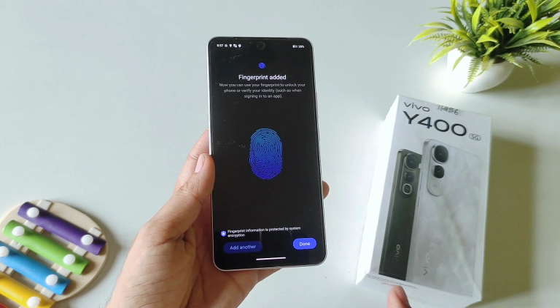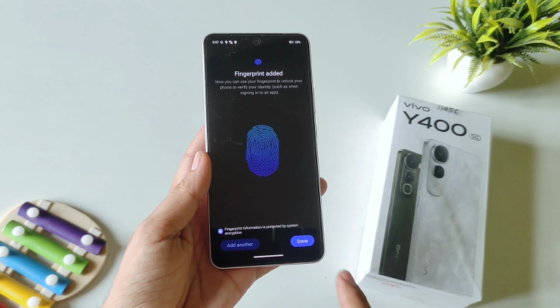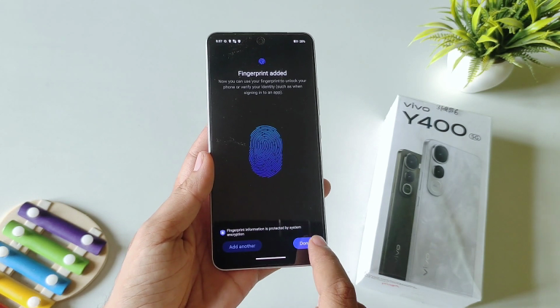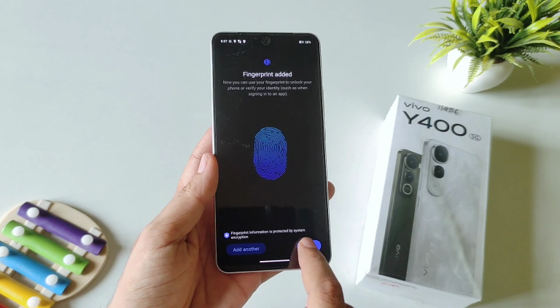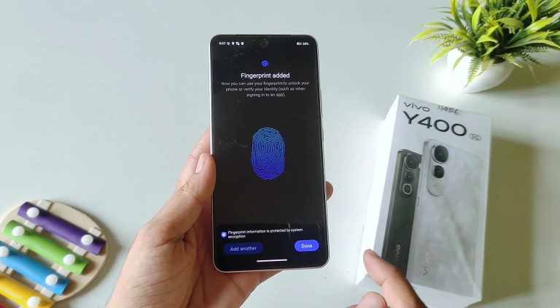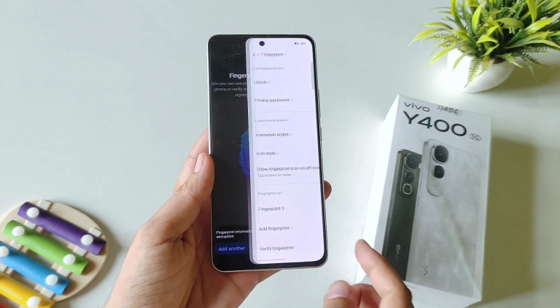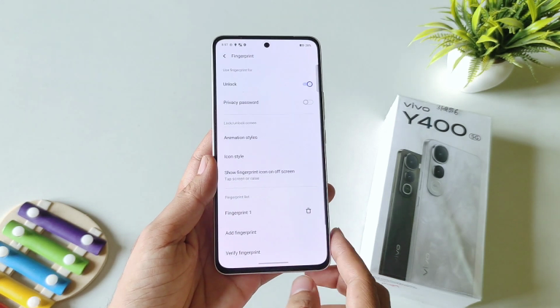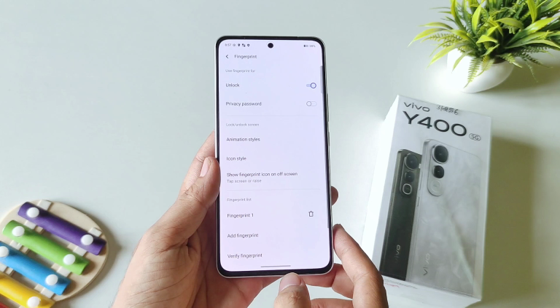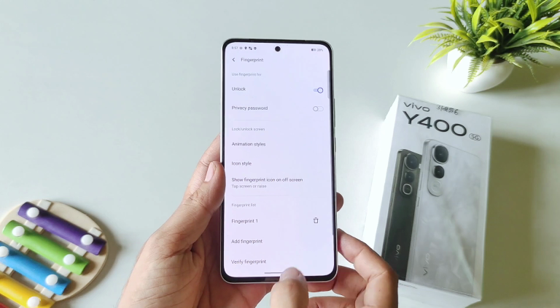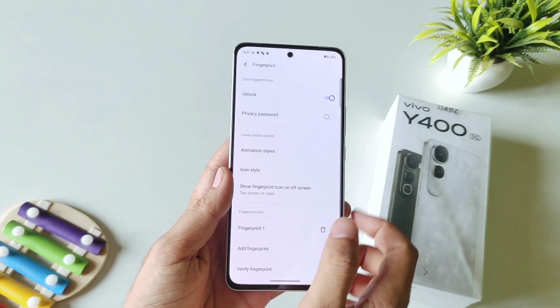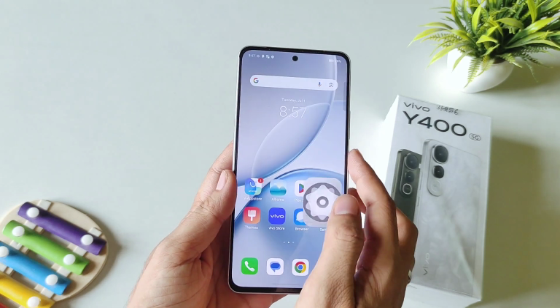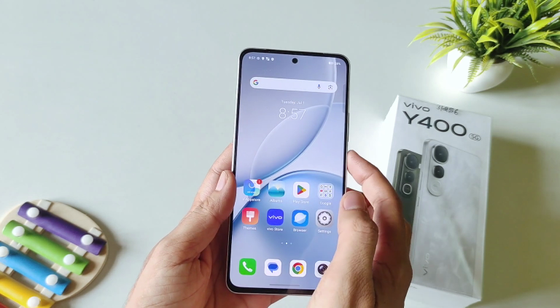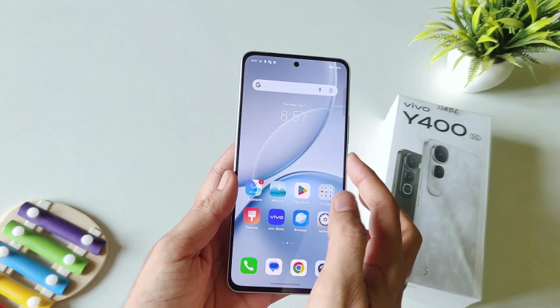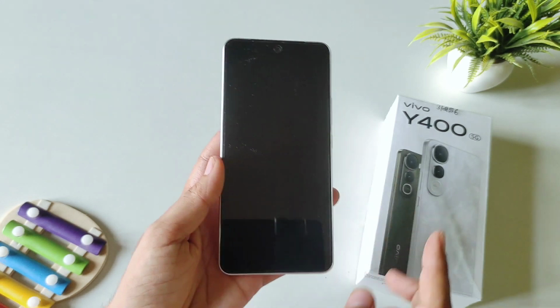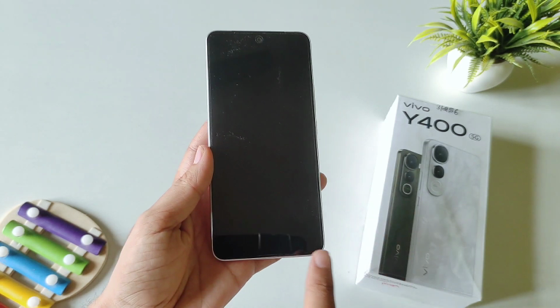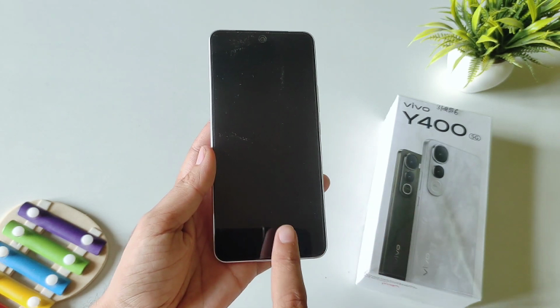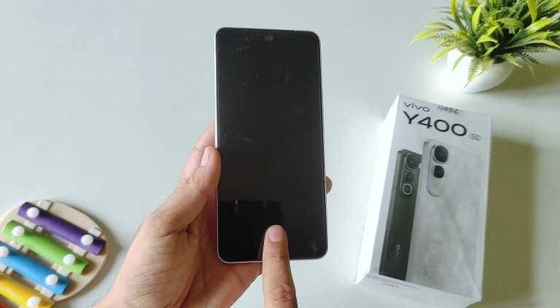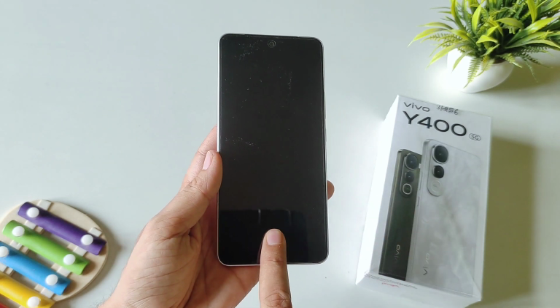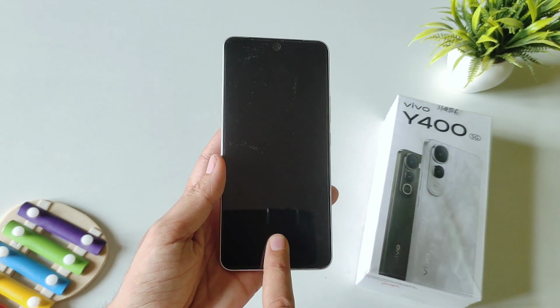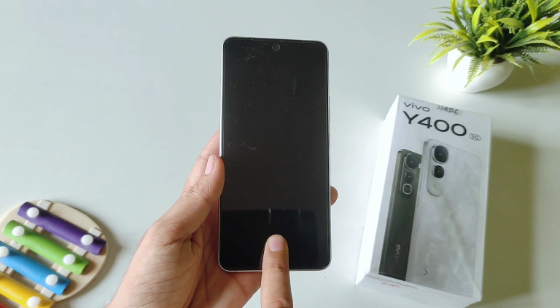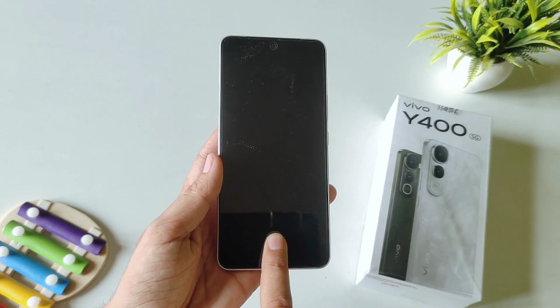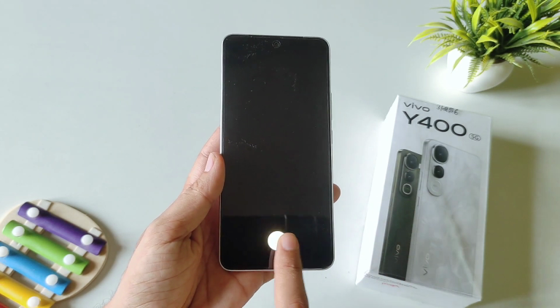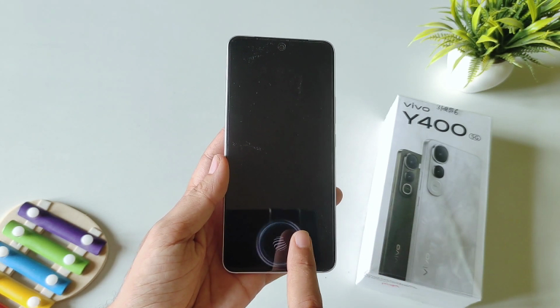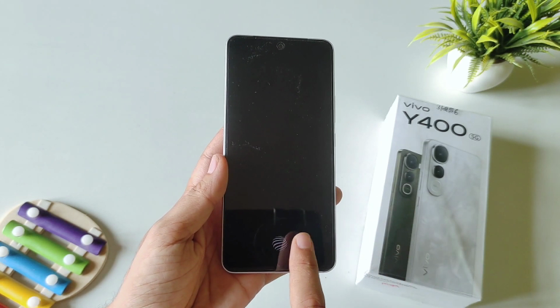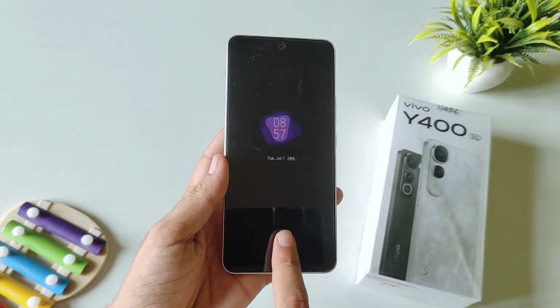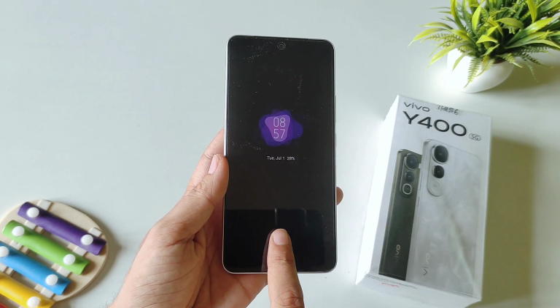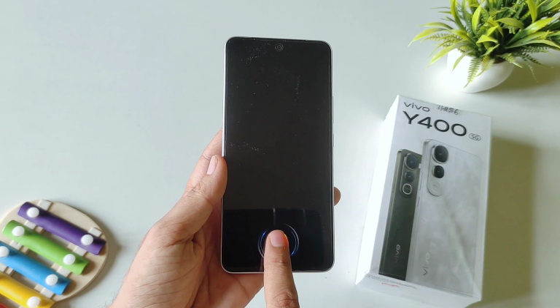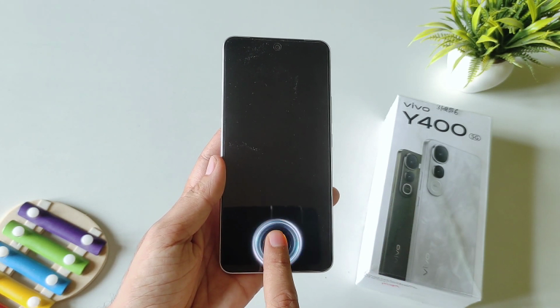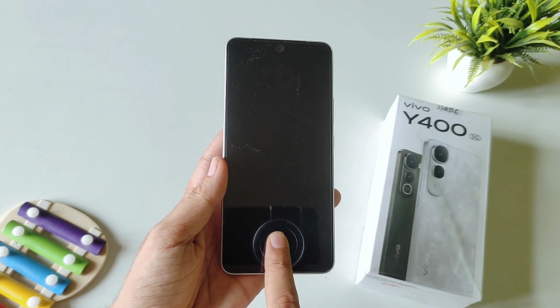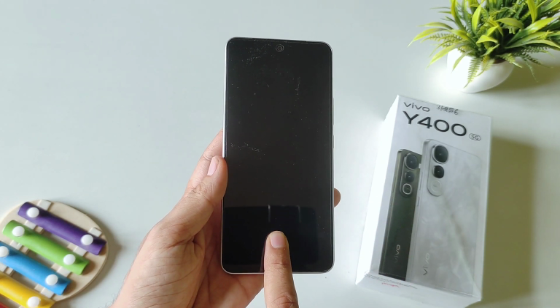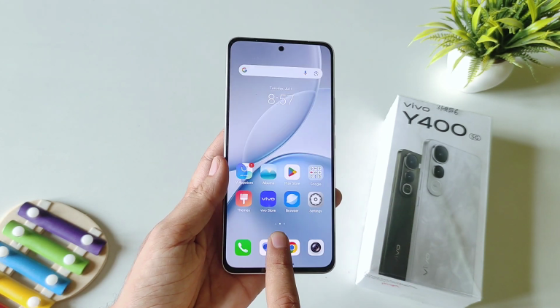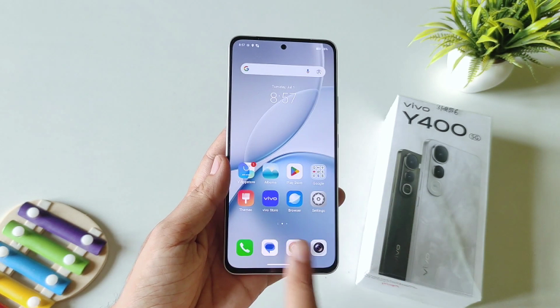After this, click on Done. Now you can easily unlock your smartphone with the help of your fingerprint like this.